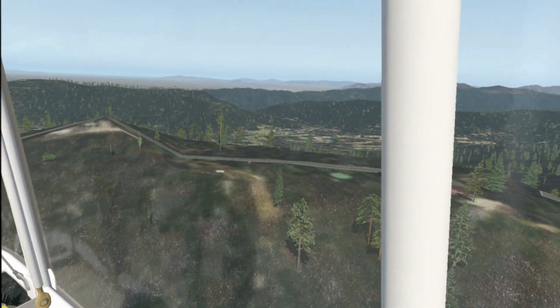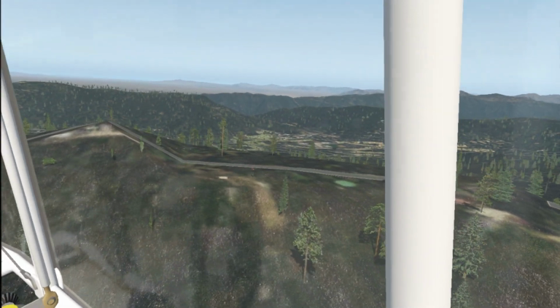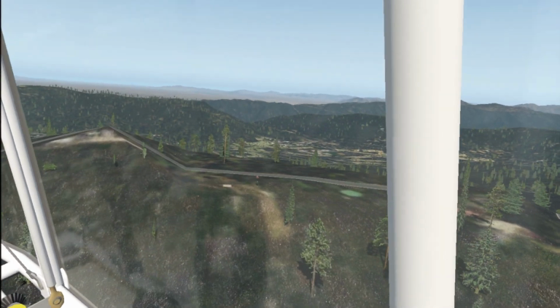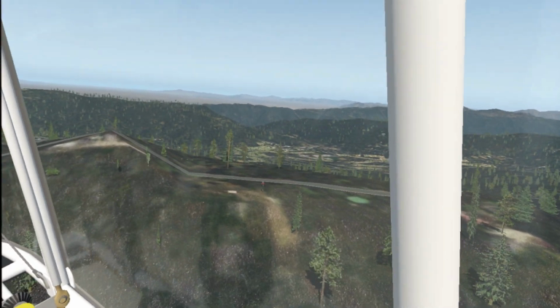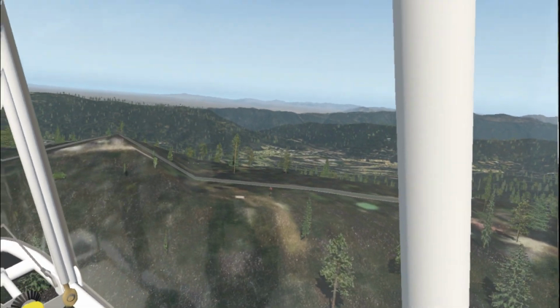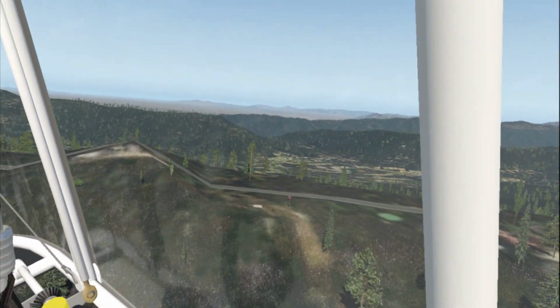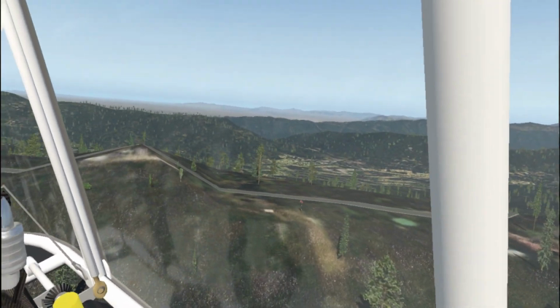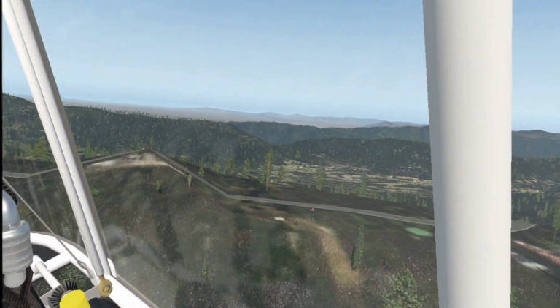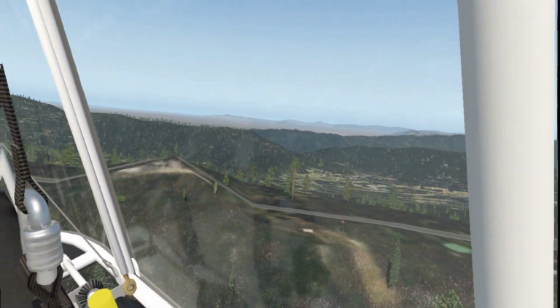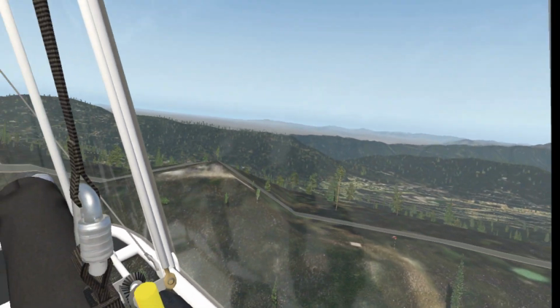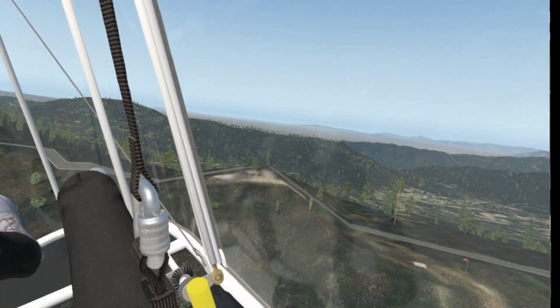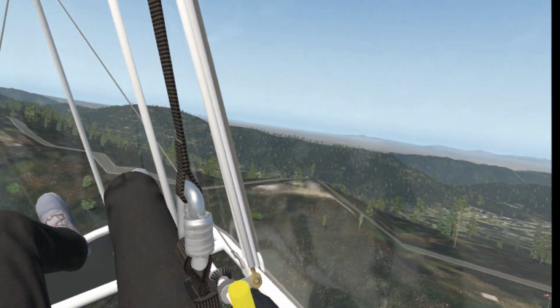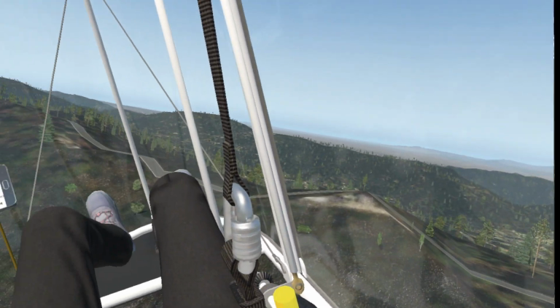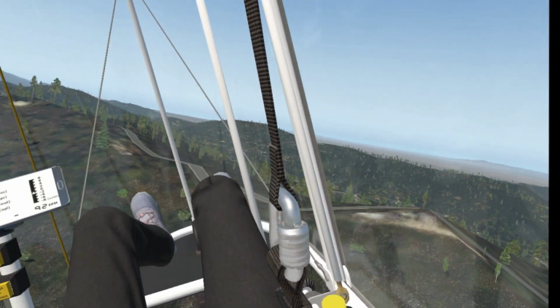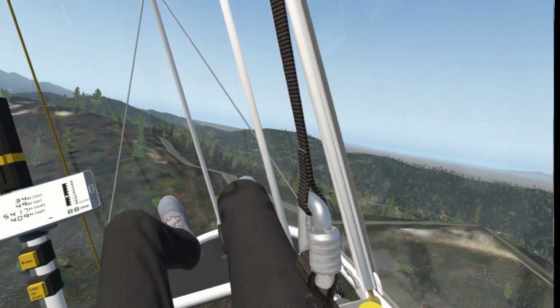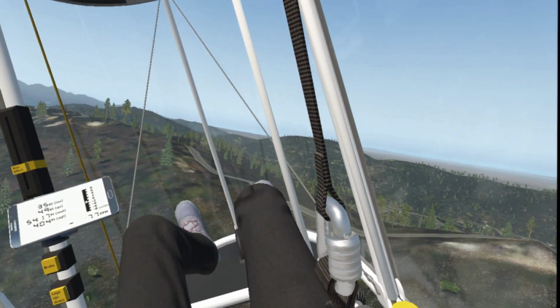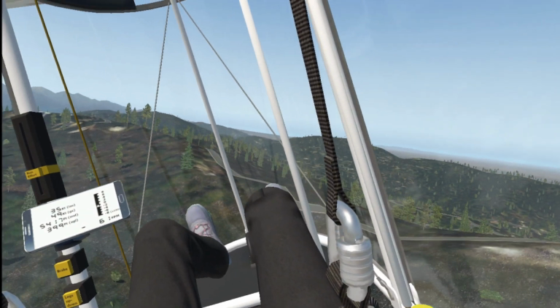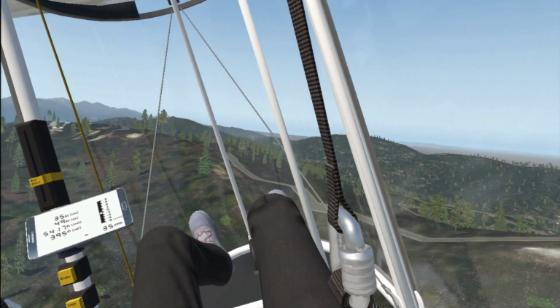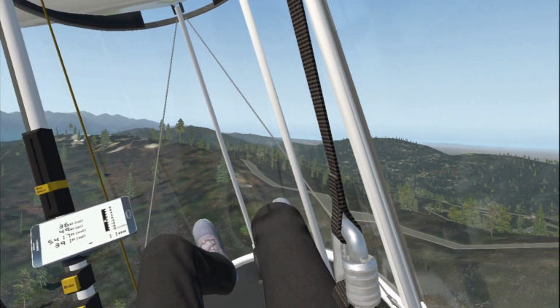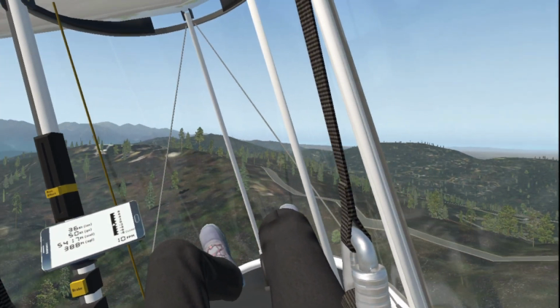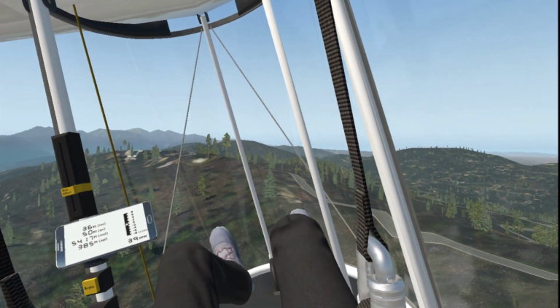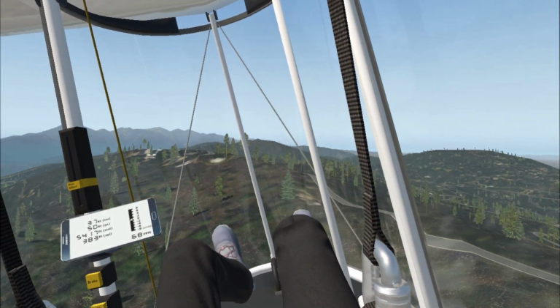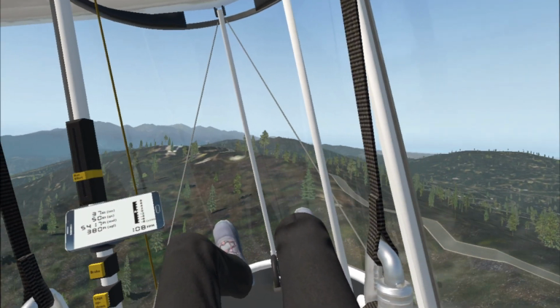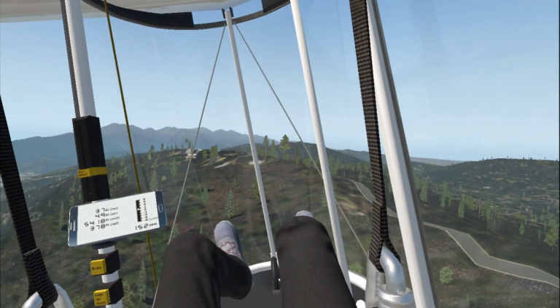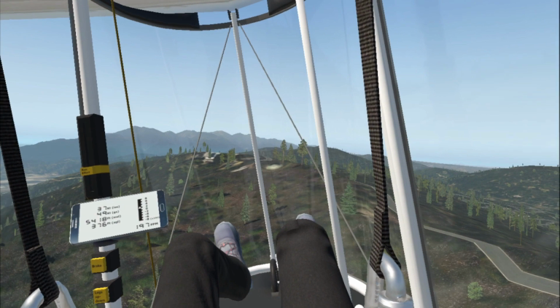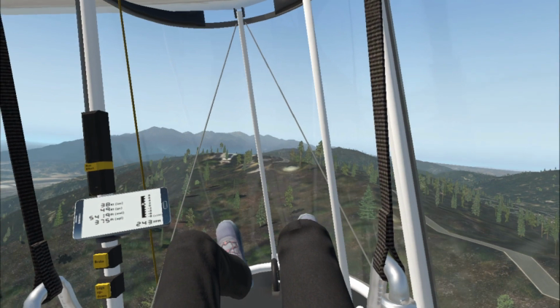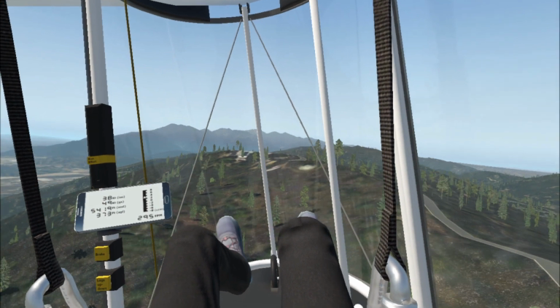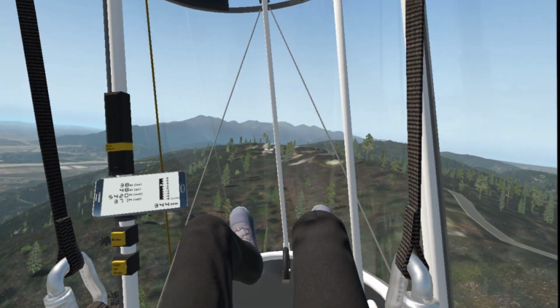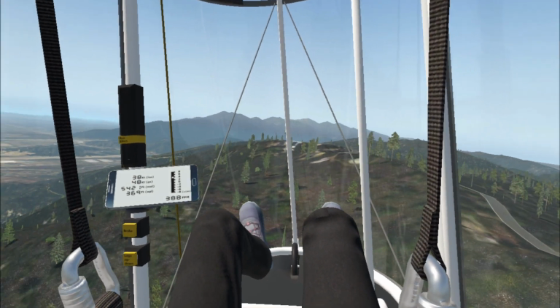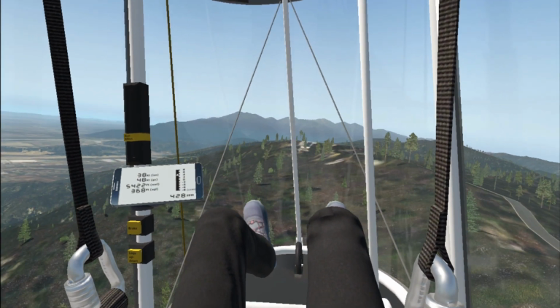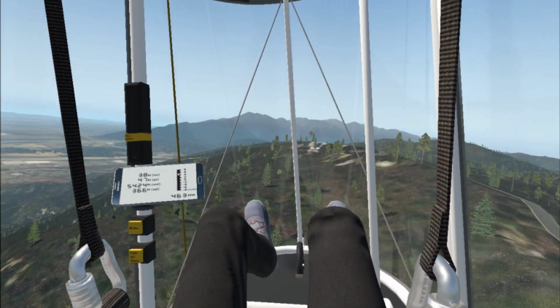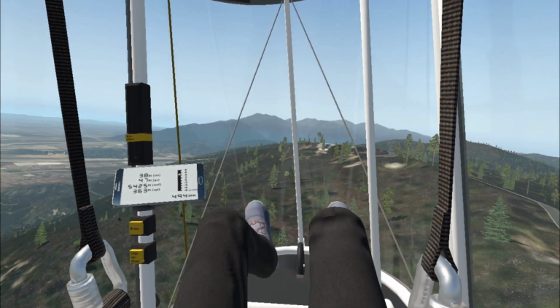As I fly by the place I just took off from, you can see the little helipad and the windsock that I put there.